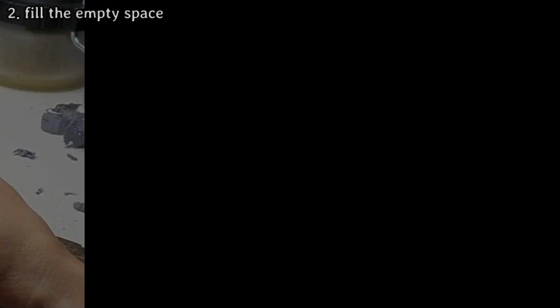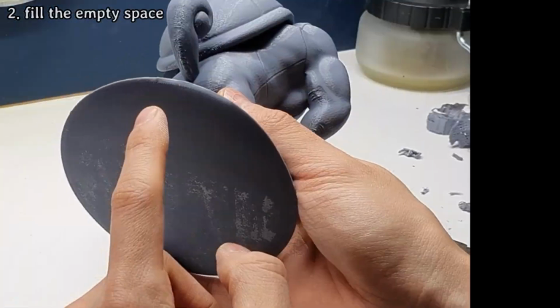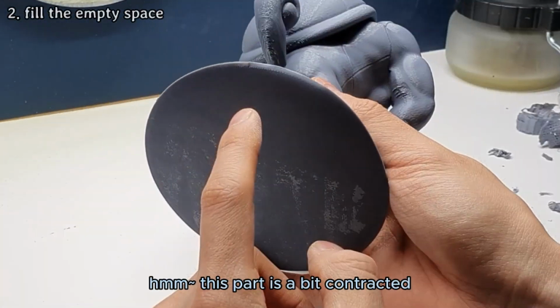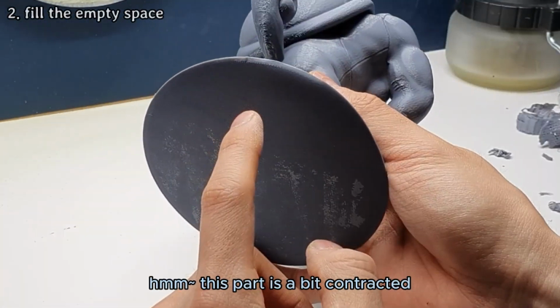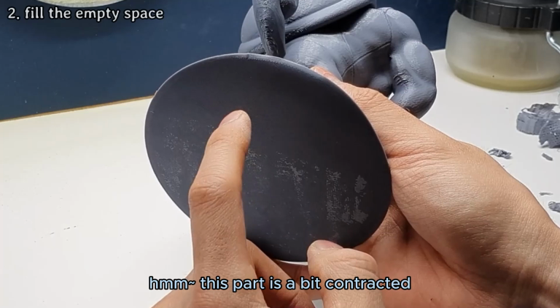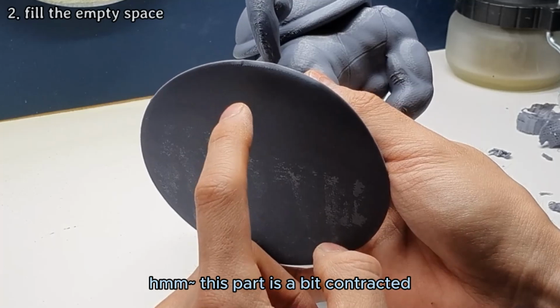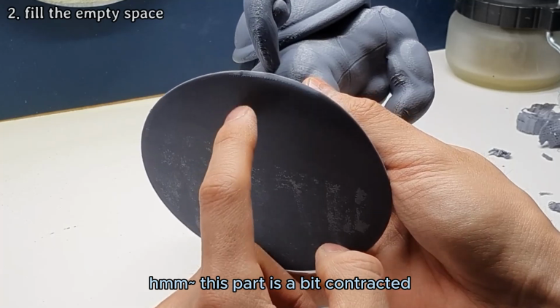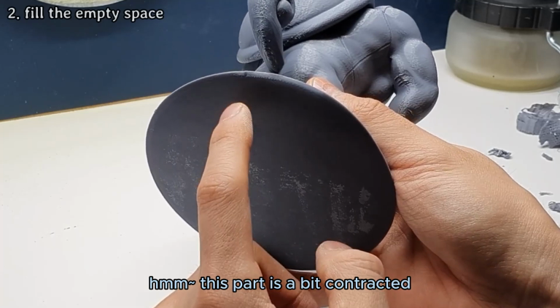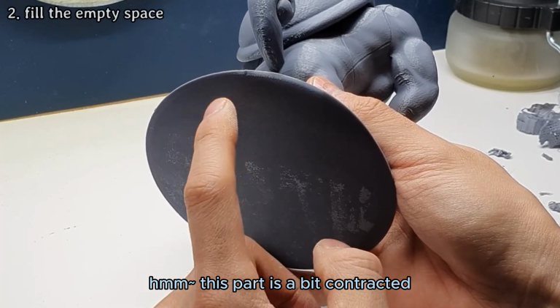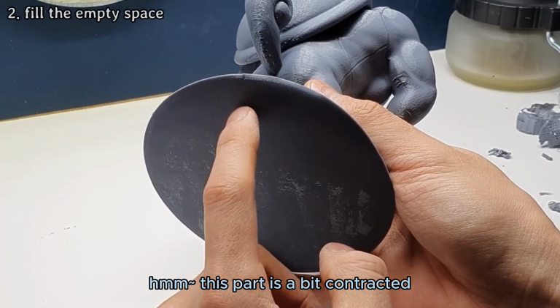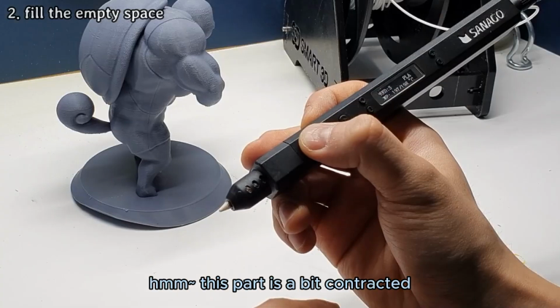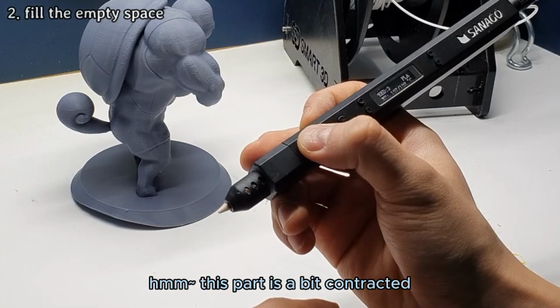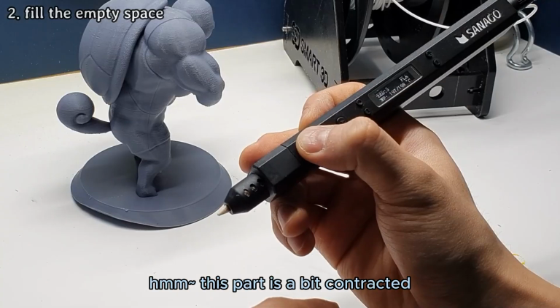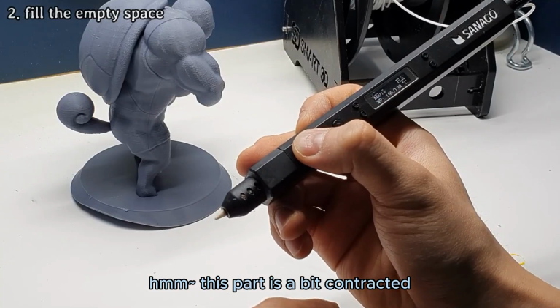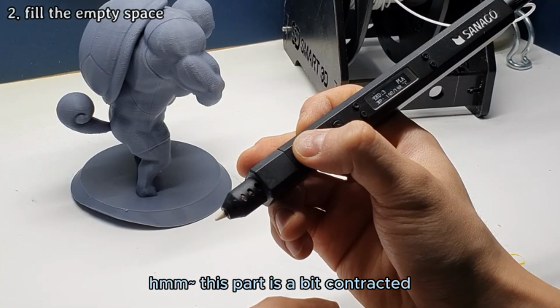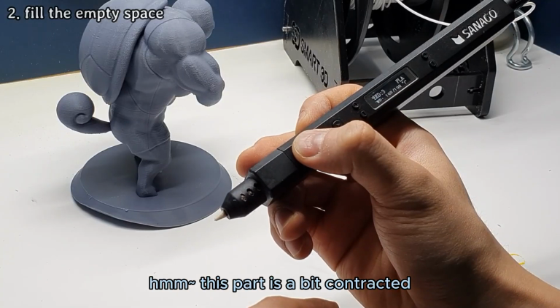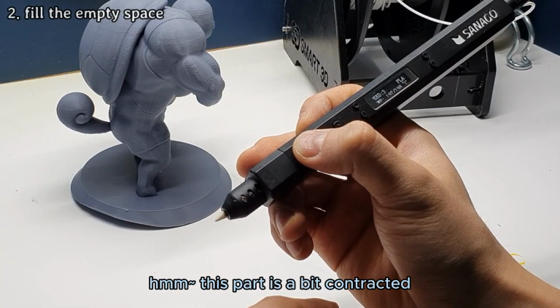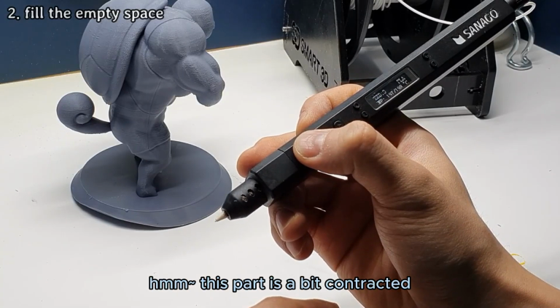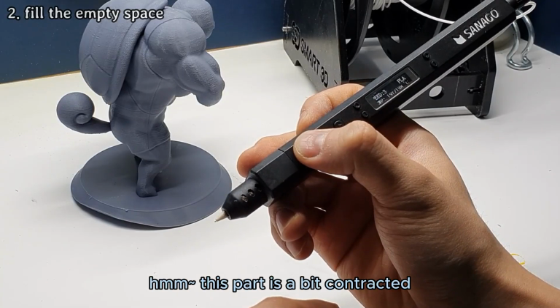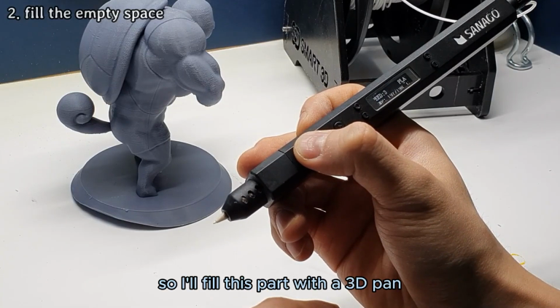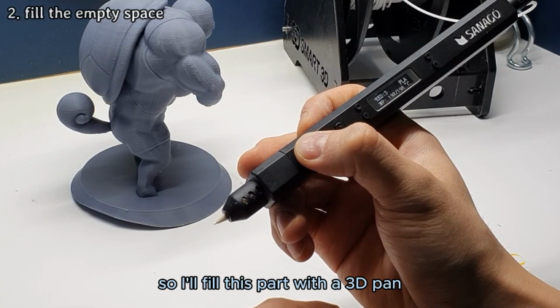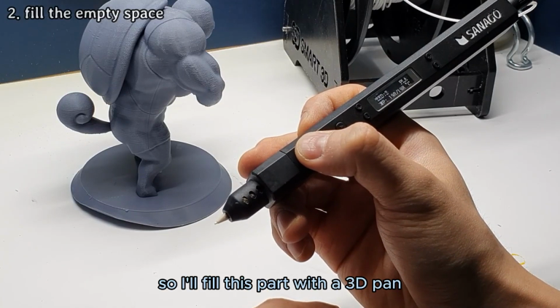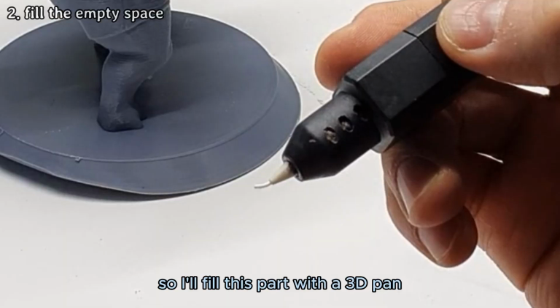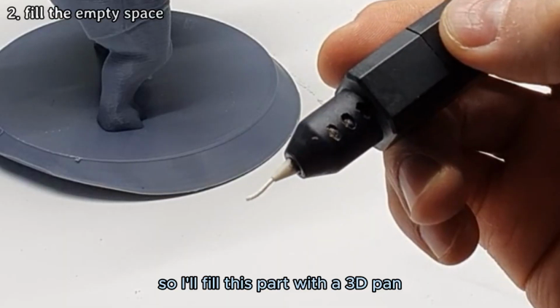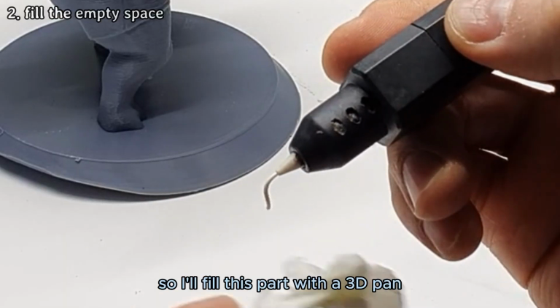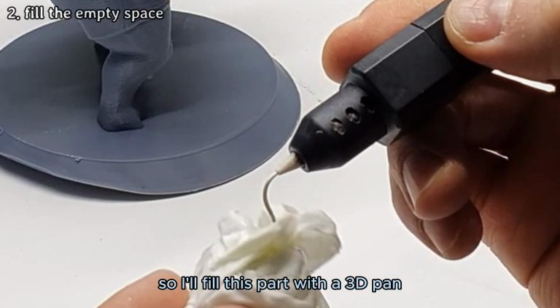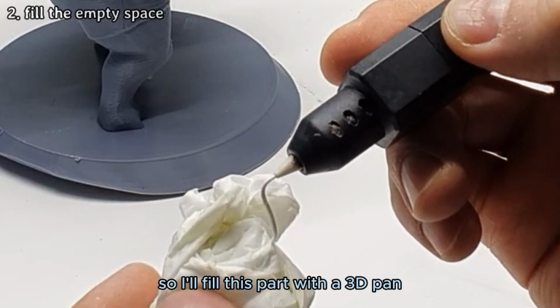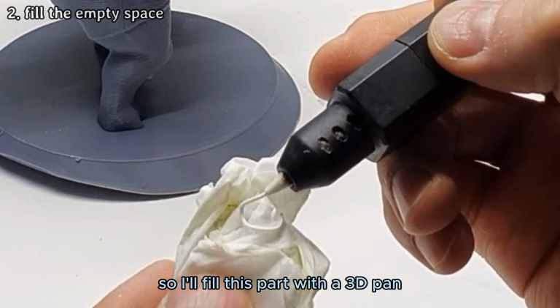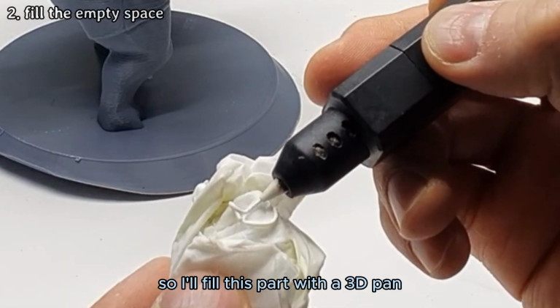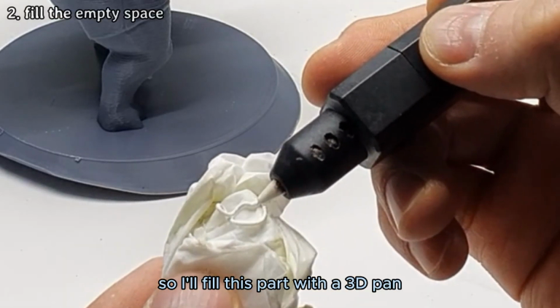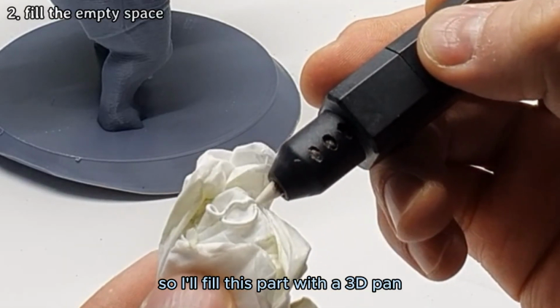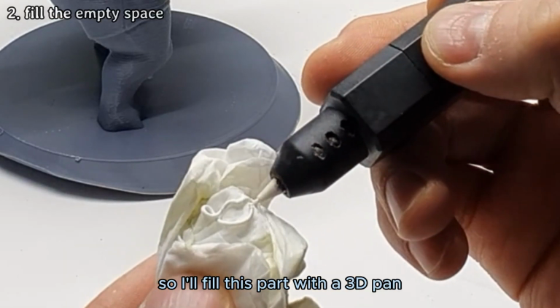Hmm, this part is a bit contracted, so I'll fill this part with a 3D pen.